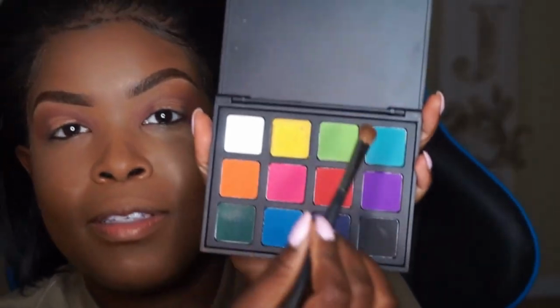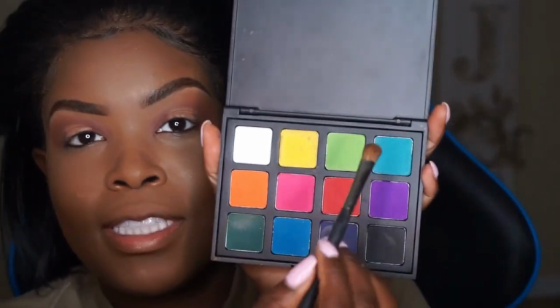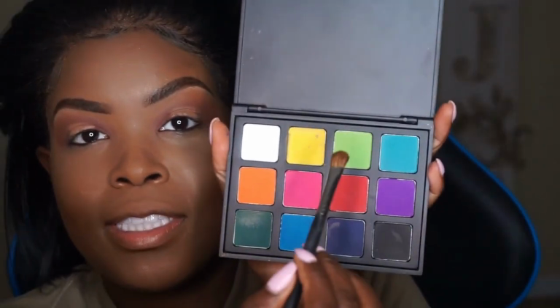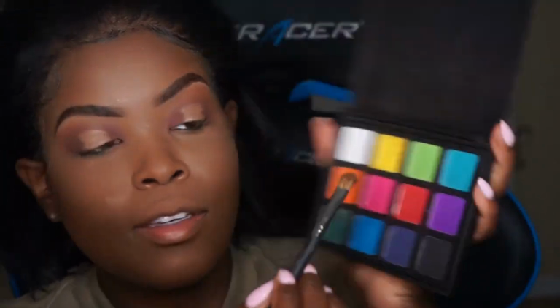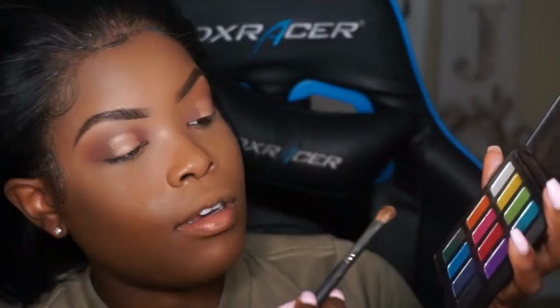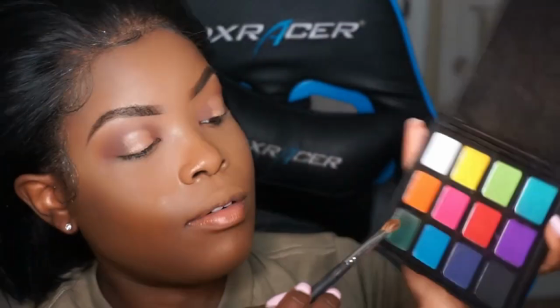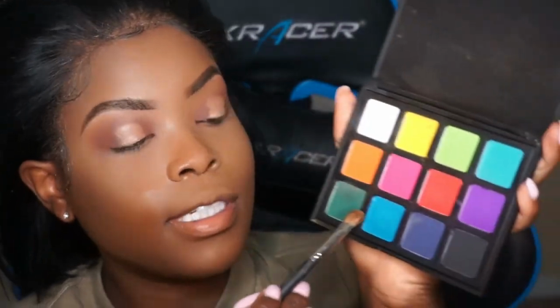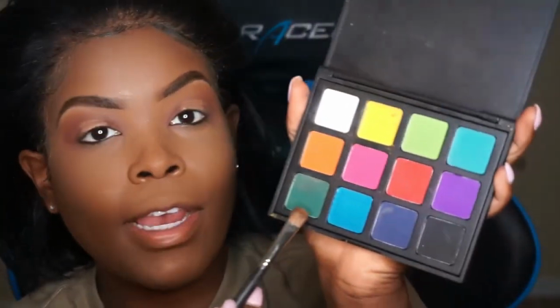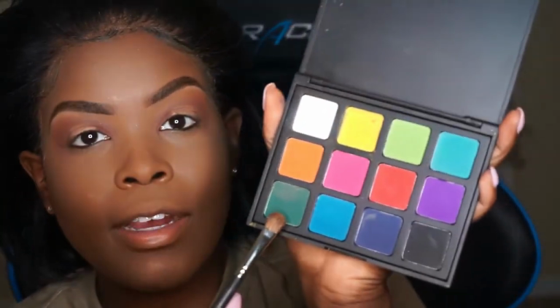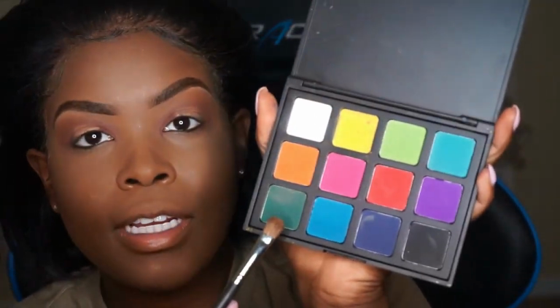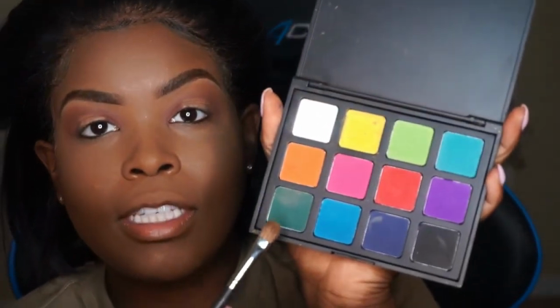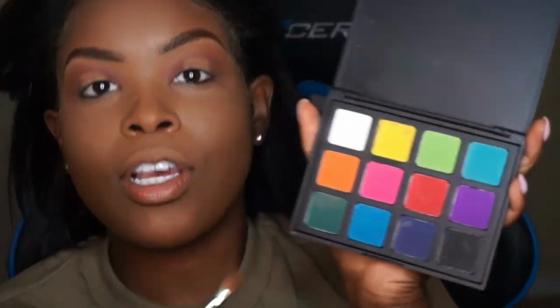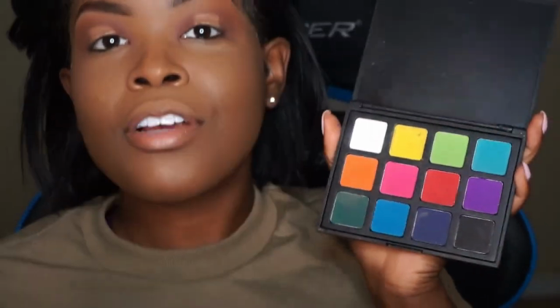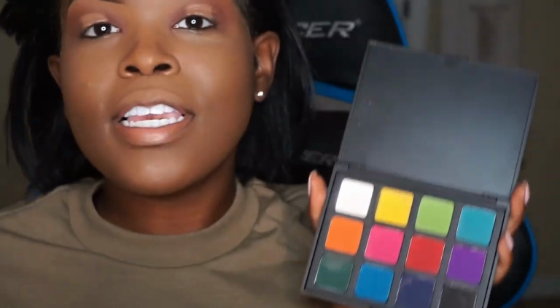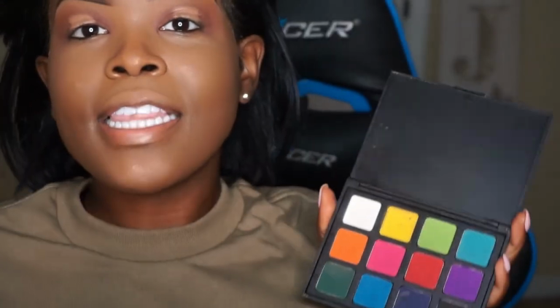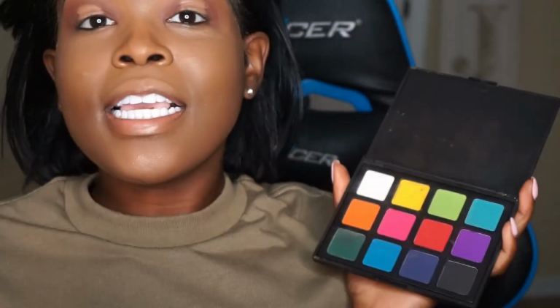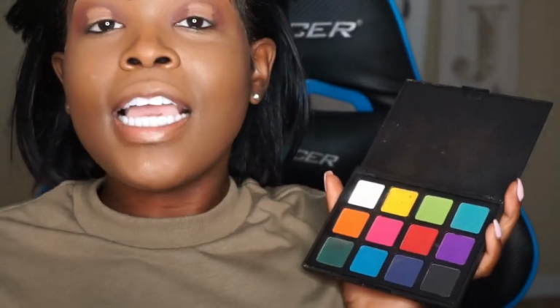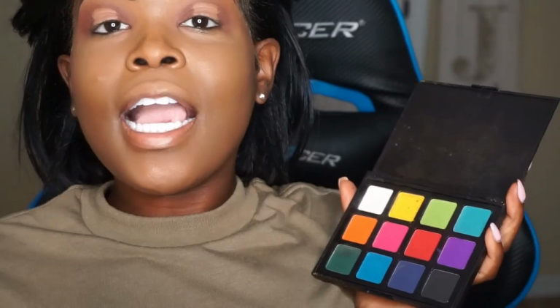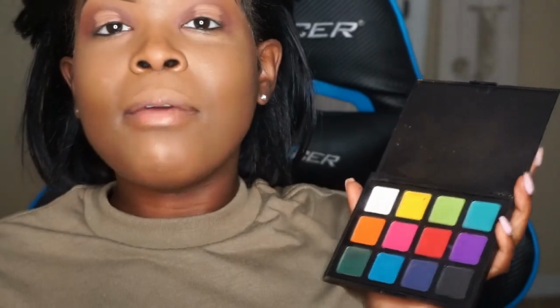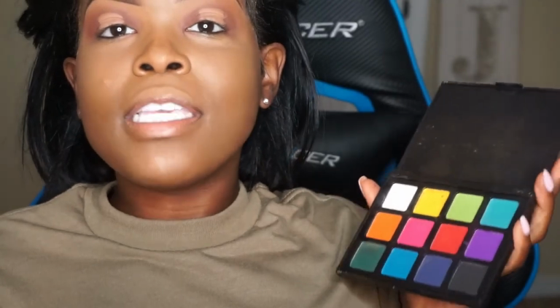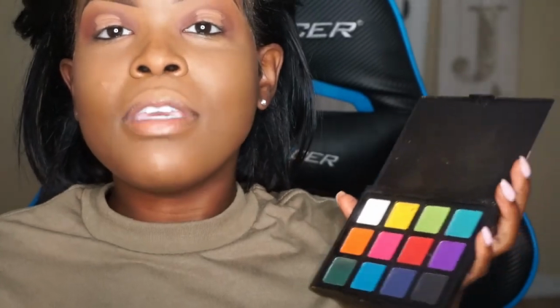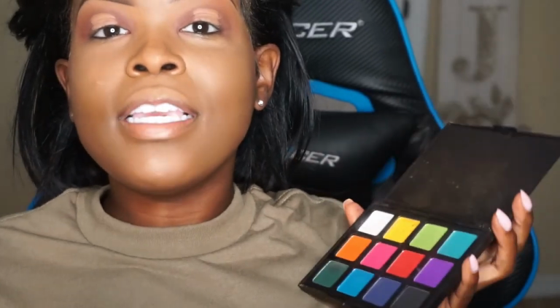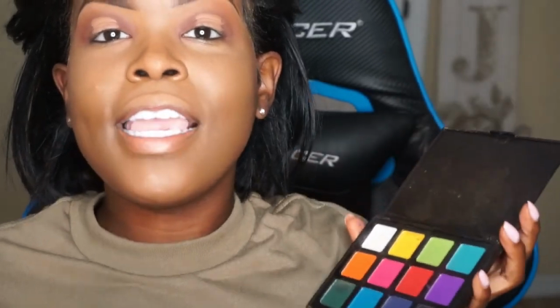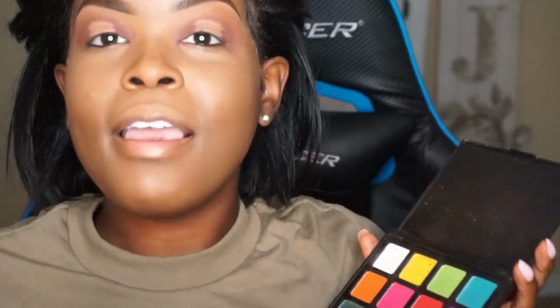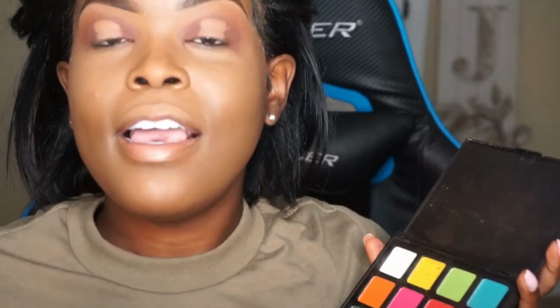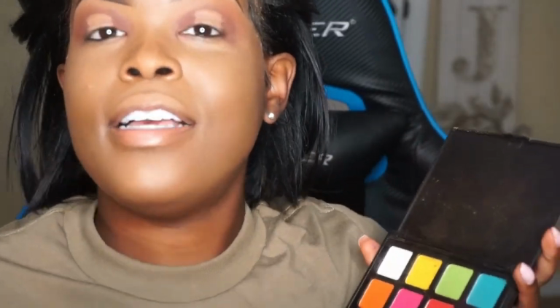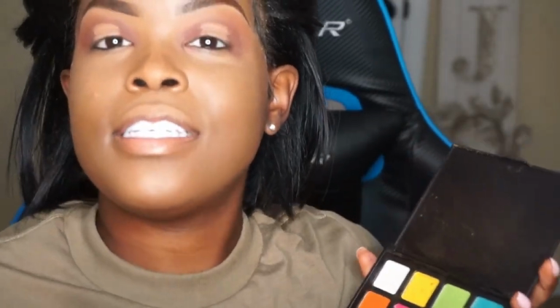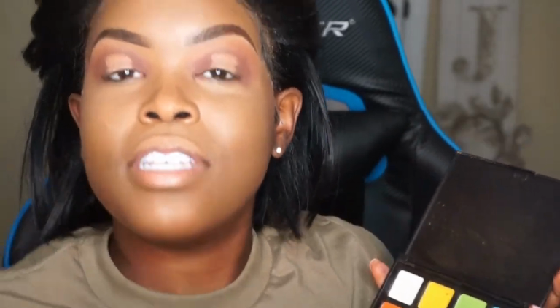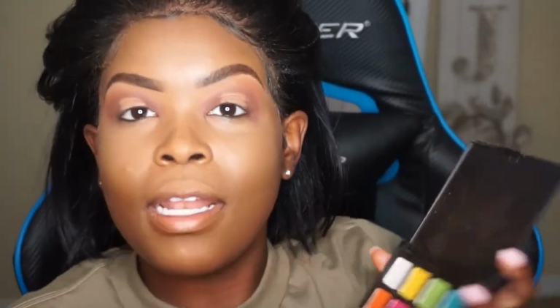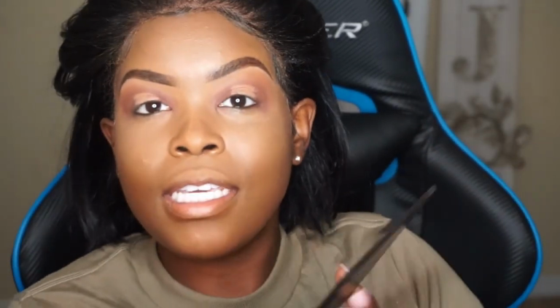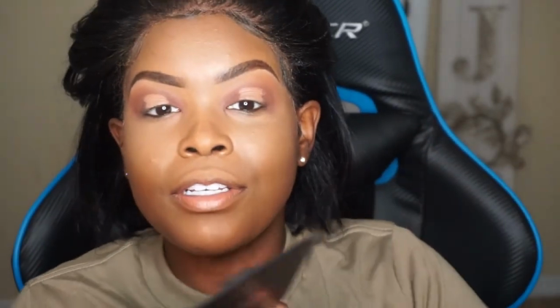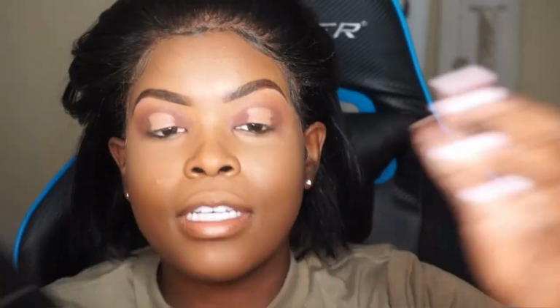I'm going into my Morphe palette and I'm going to be using this dark green - I think, yeah. It kind of matches me - hunter green, military green.